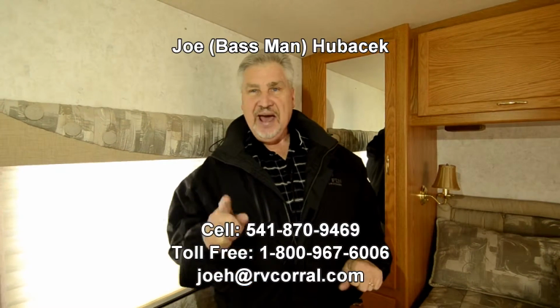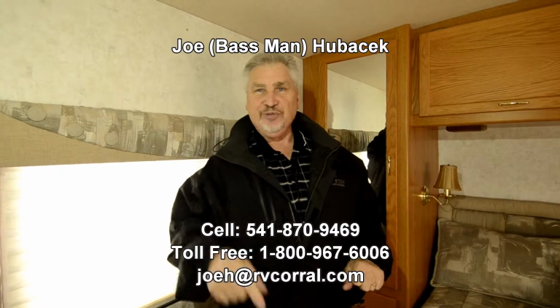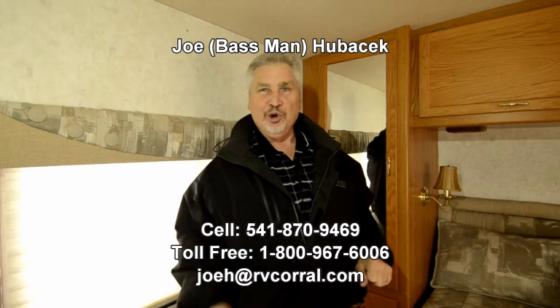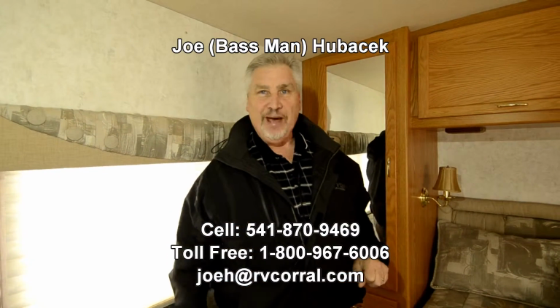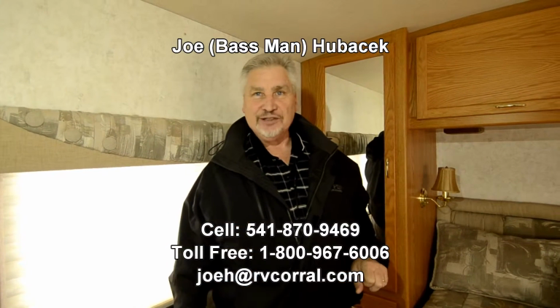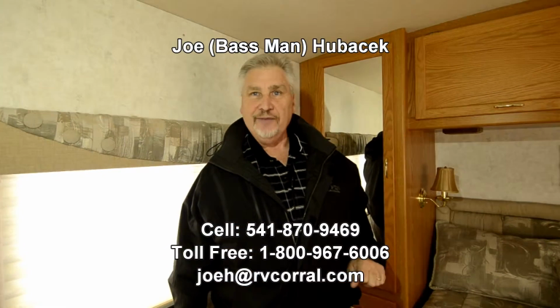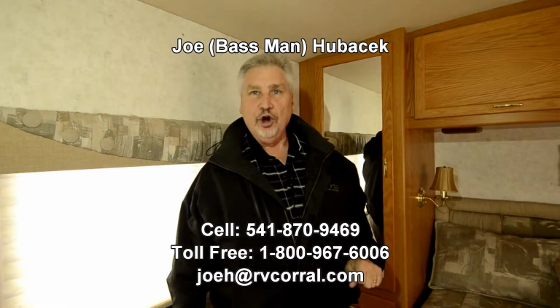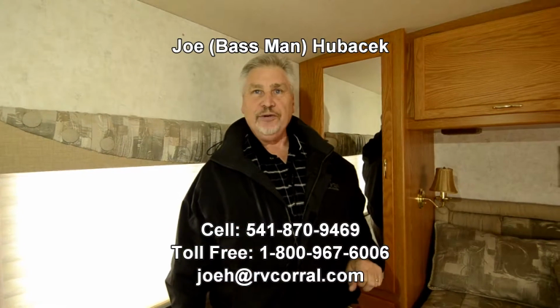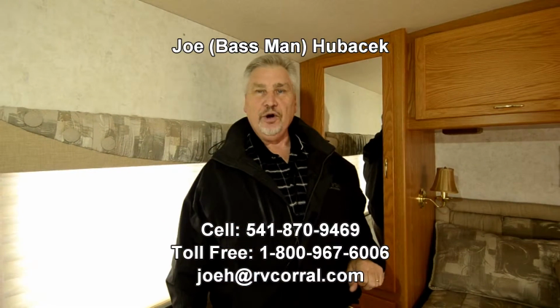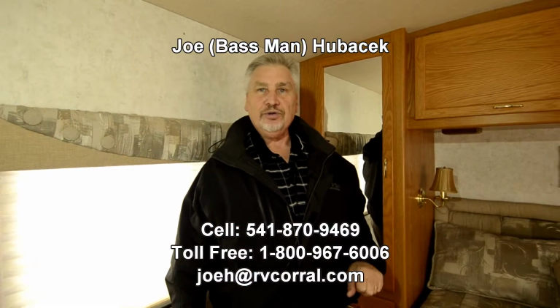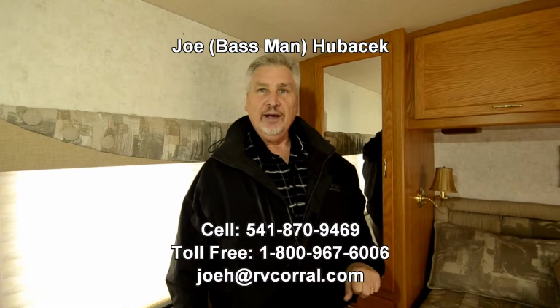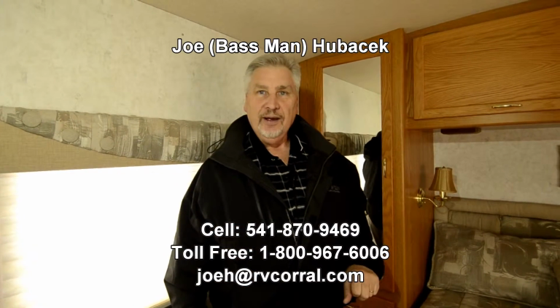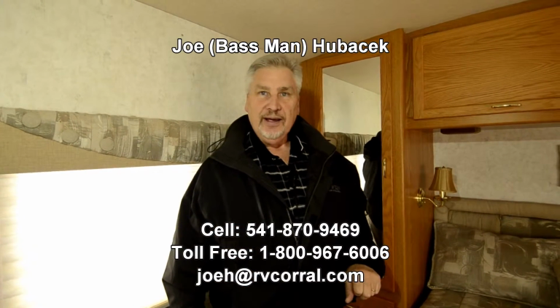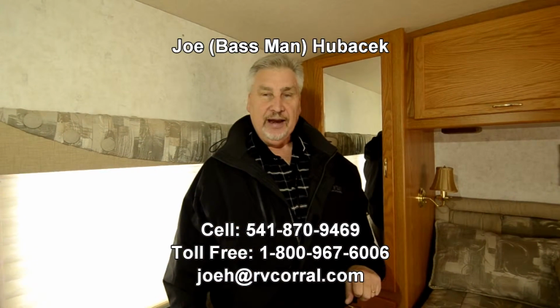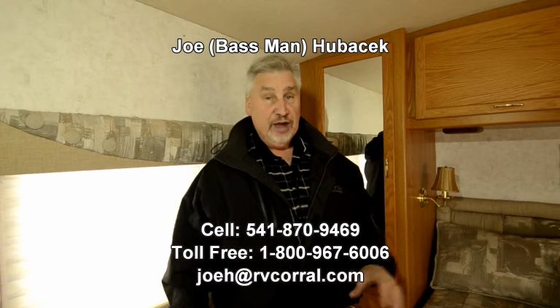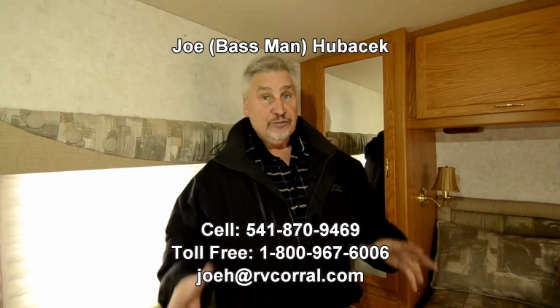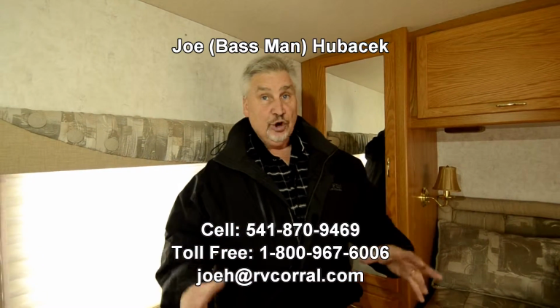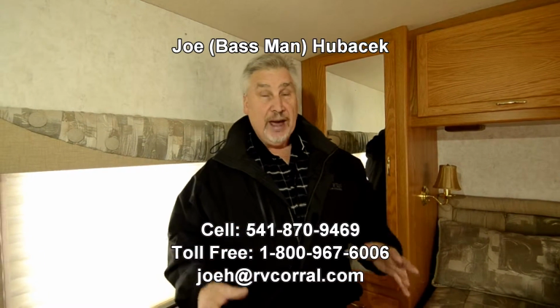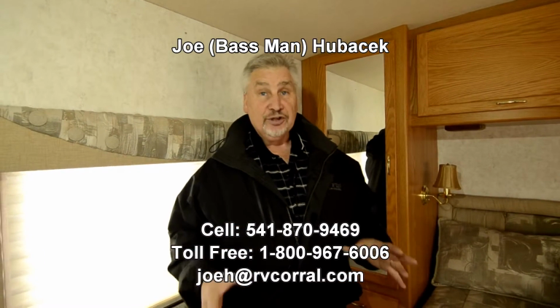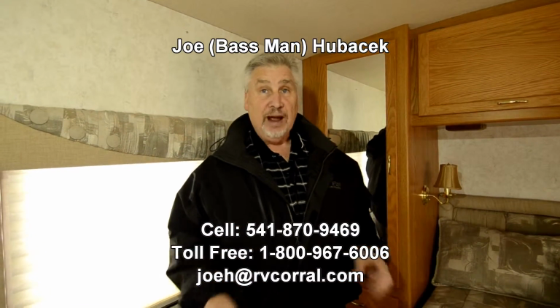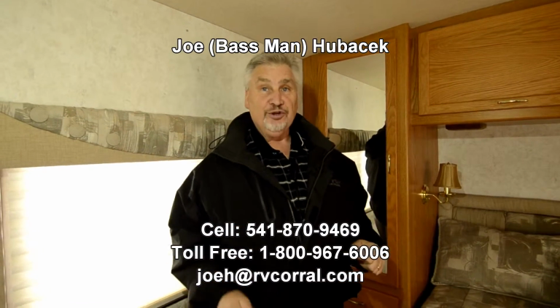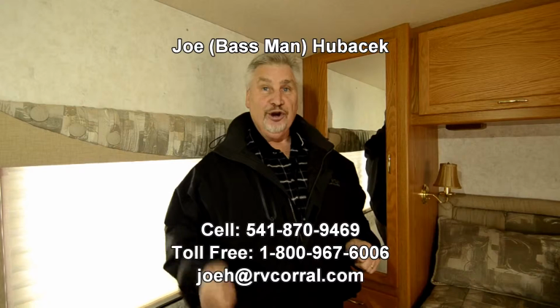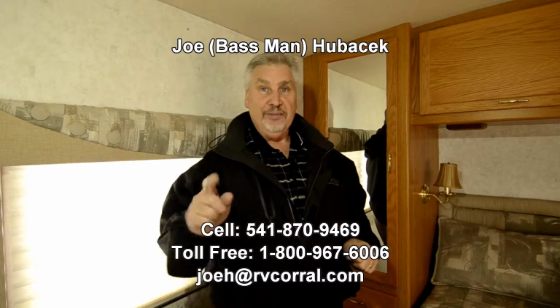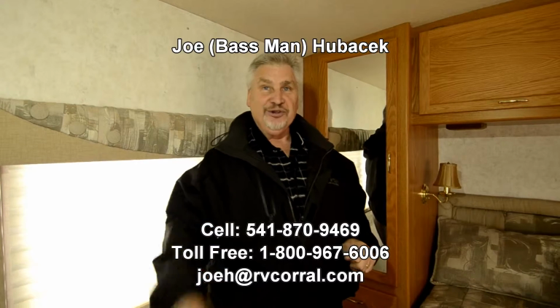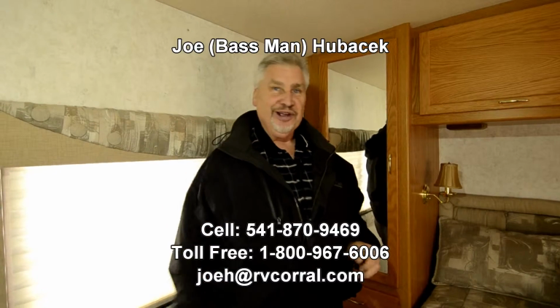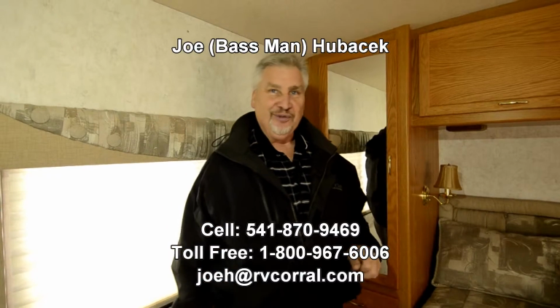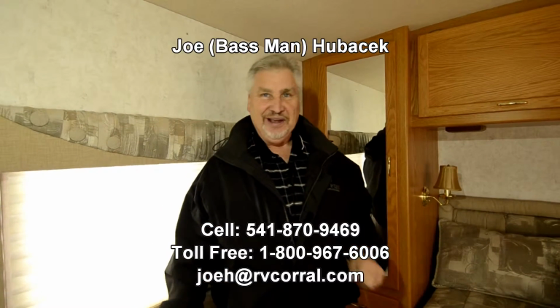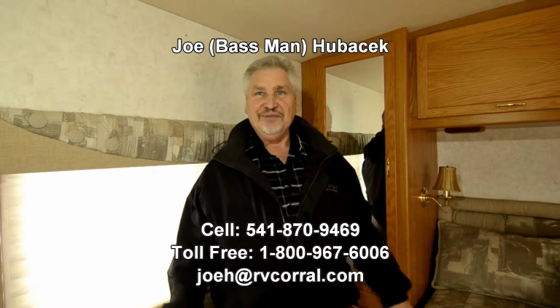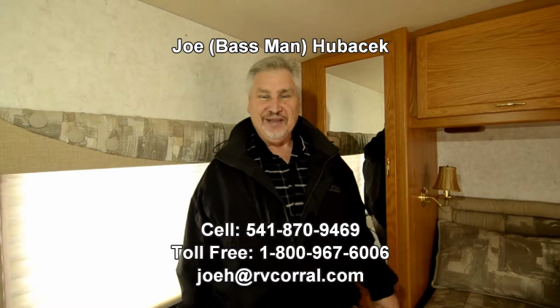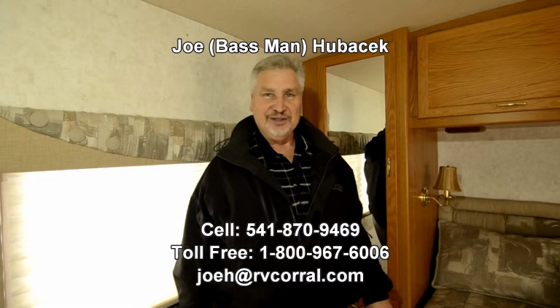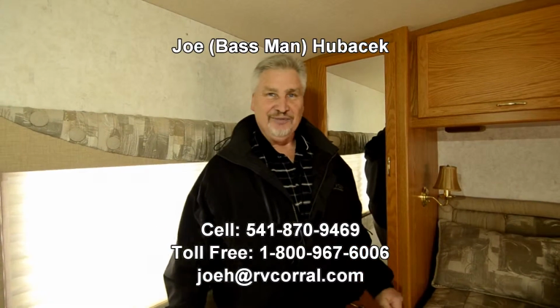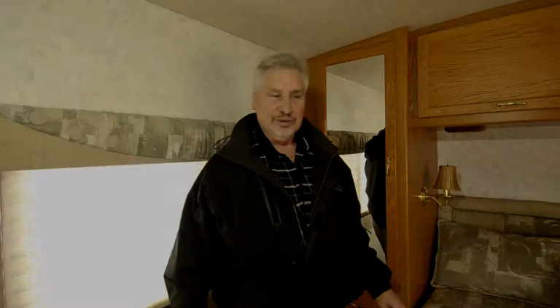Ask for Joe Bass — I'd love to help you folks. If you ask for Joe Bass and buy this unit, I'll make sure you get a free gift. Thanks a lot, folks.